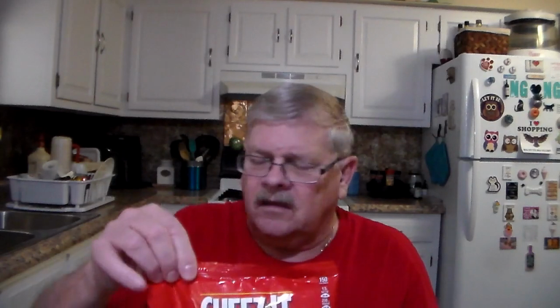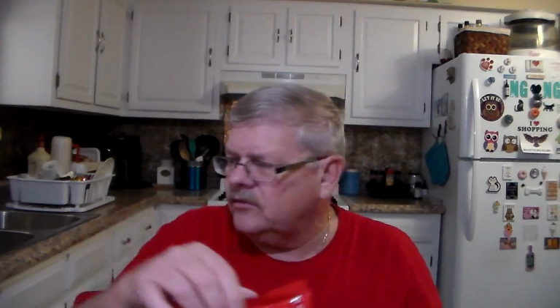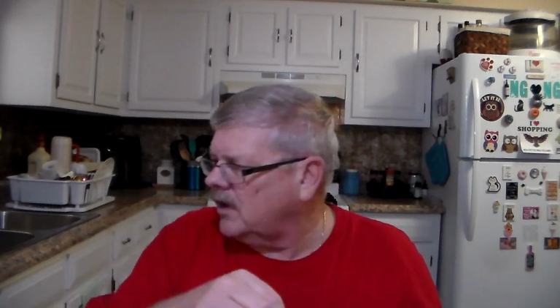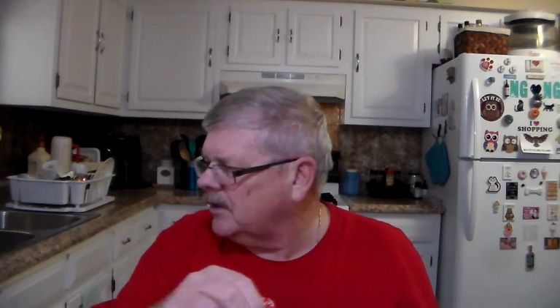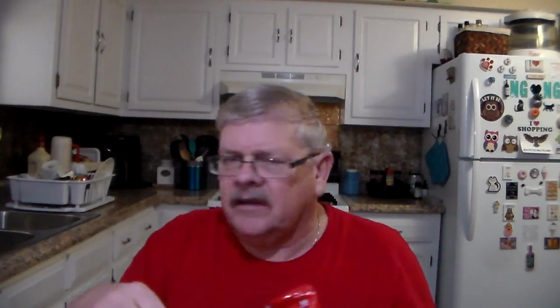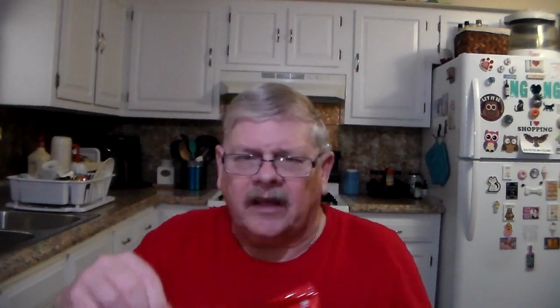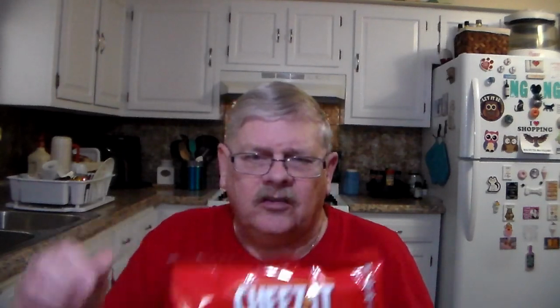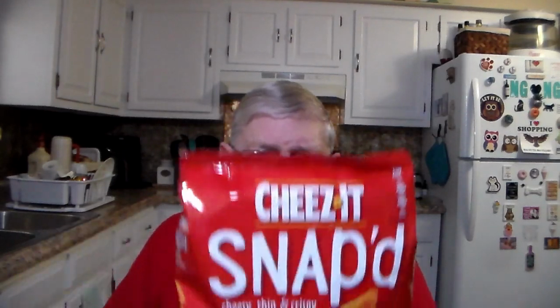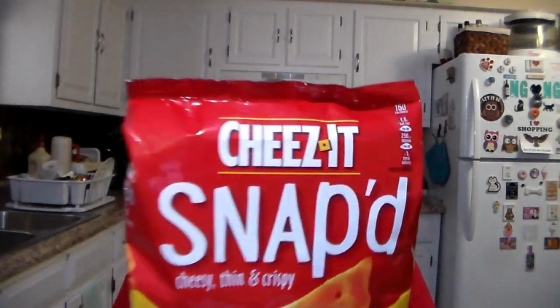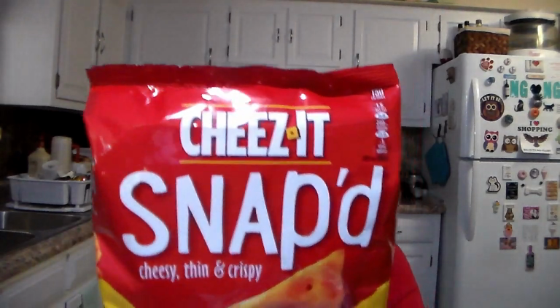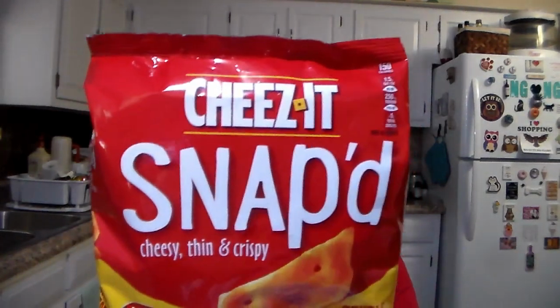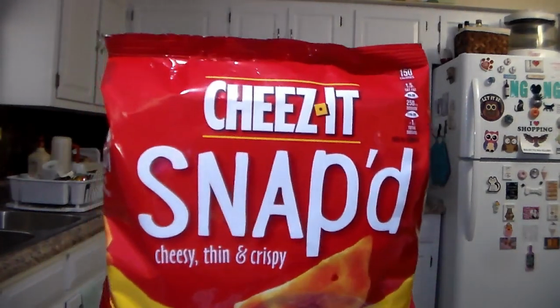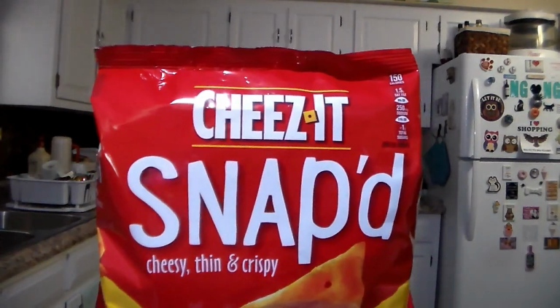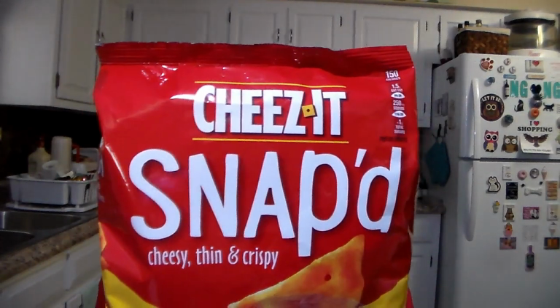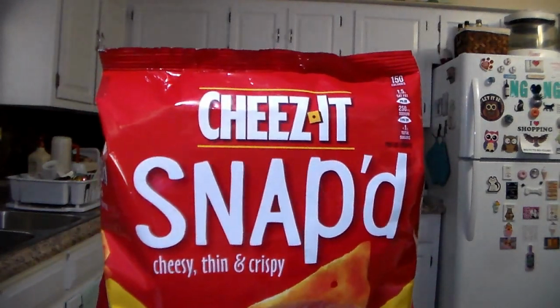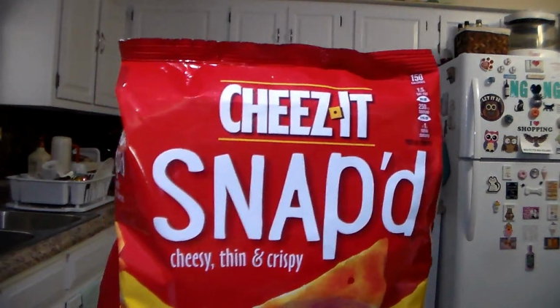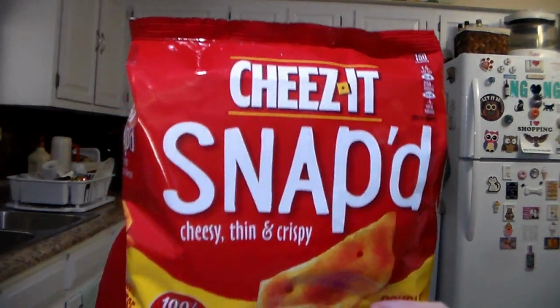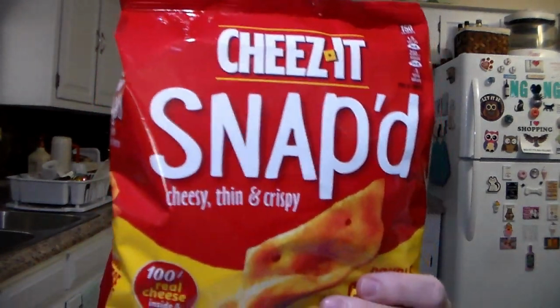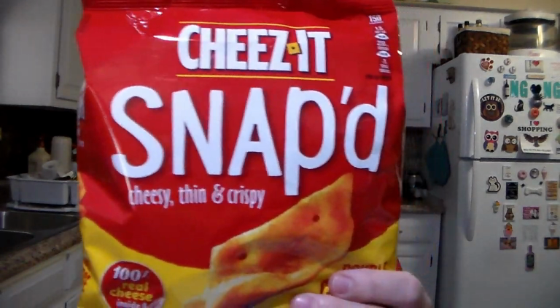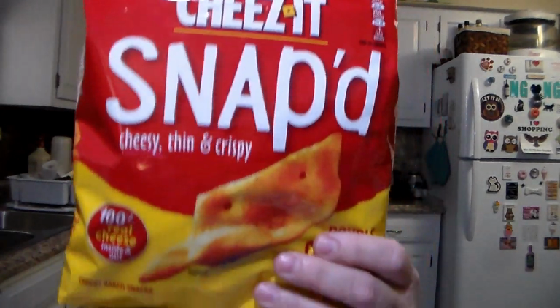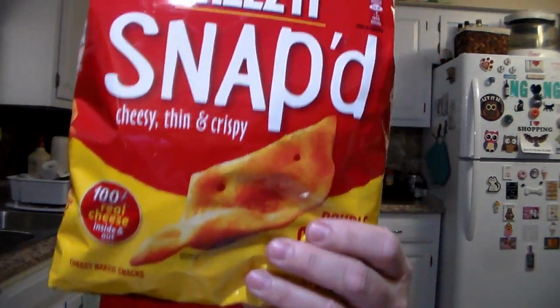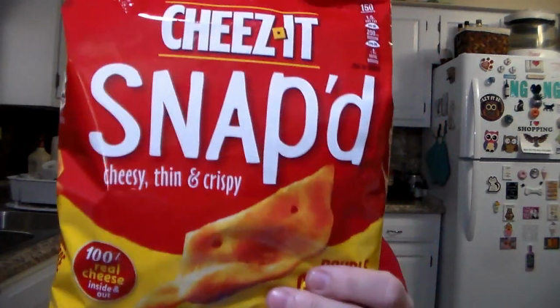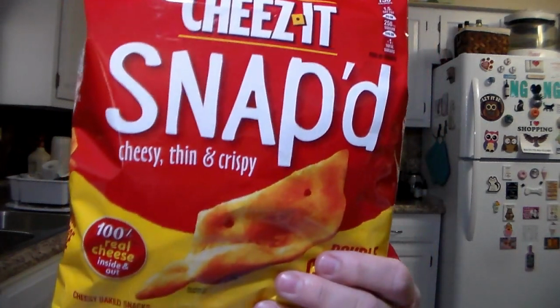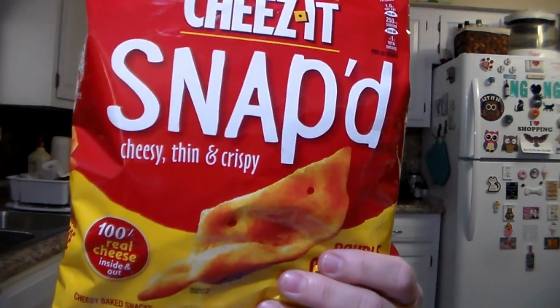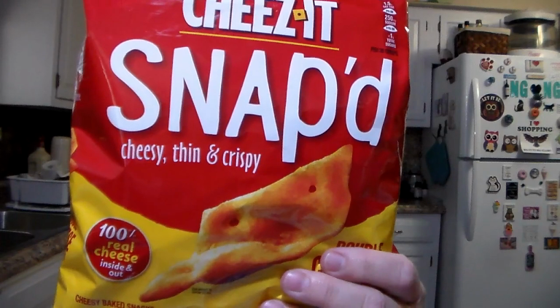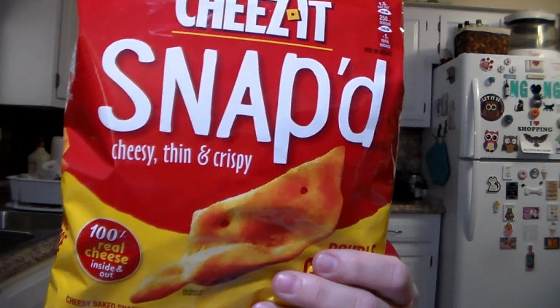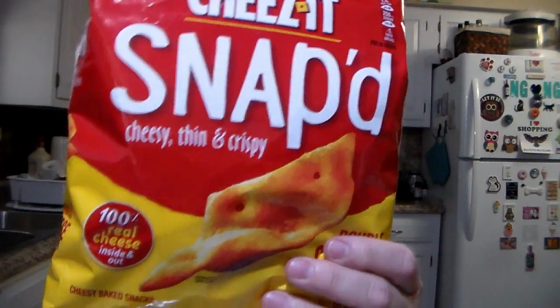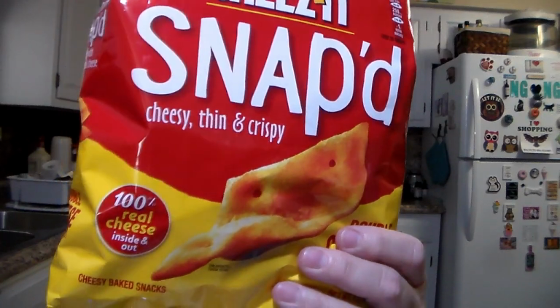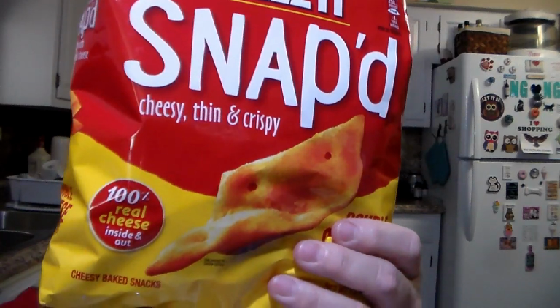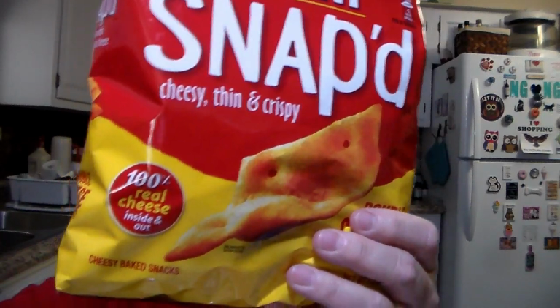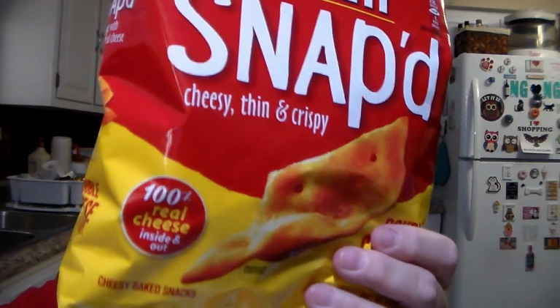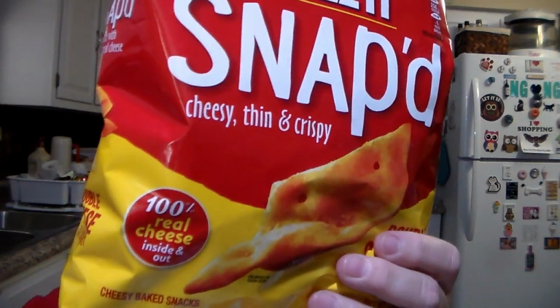These were, I believe, like $2.48 — the Cheez-It Snaps. She really likes those, so we got some more of those.